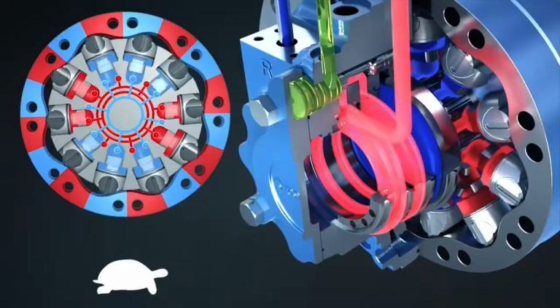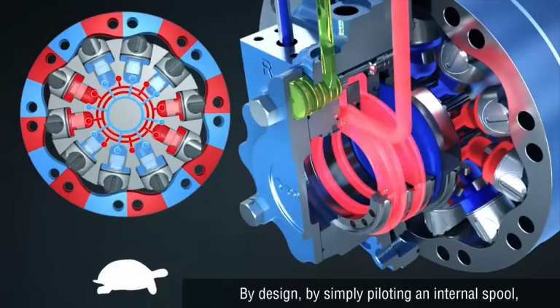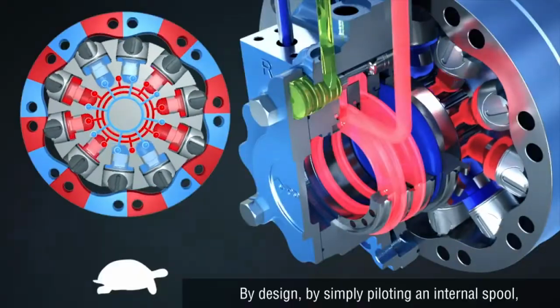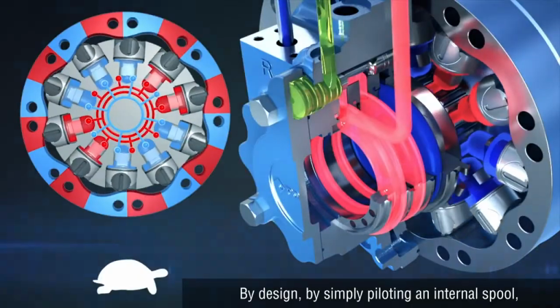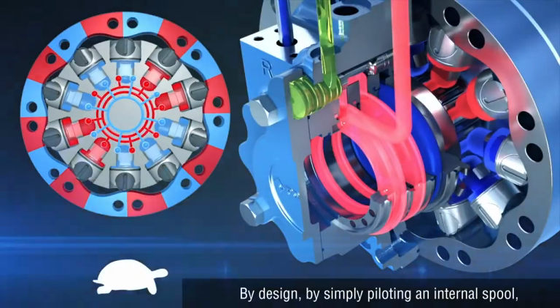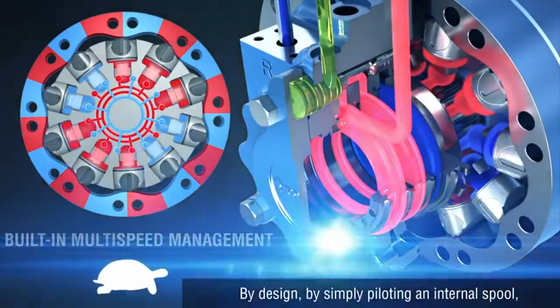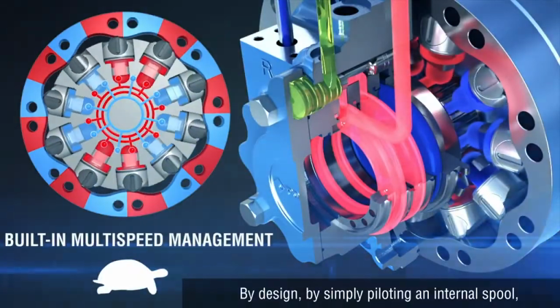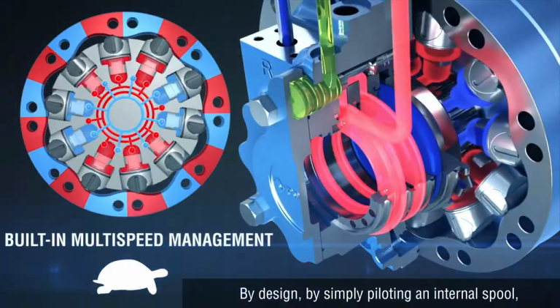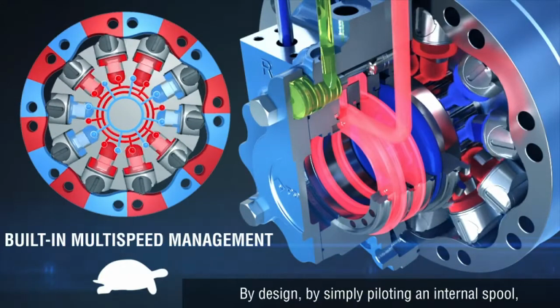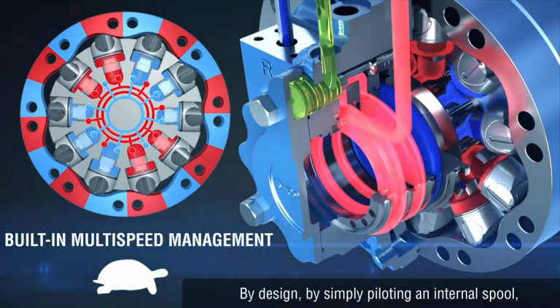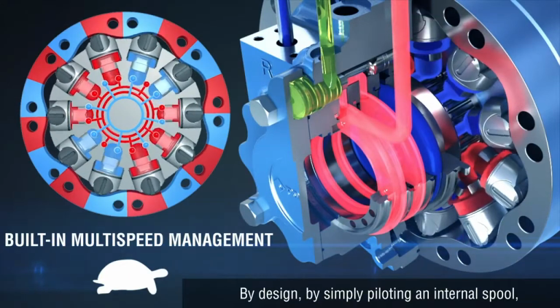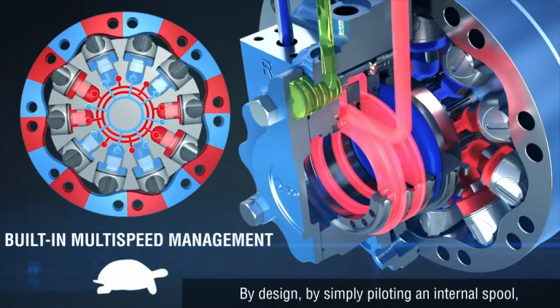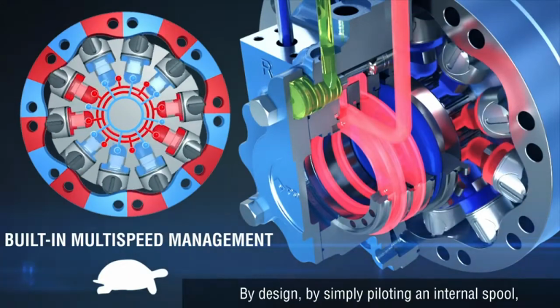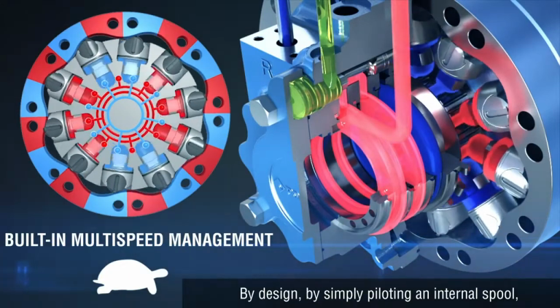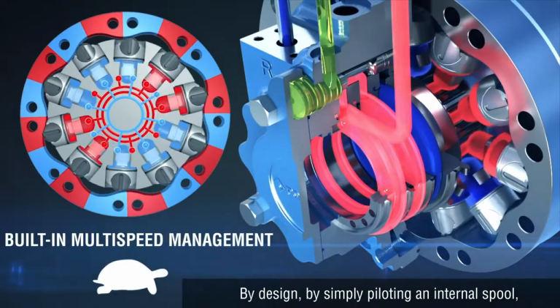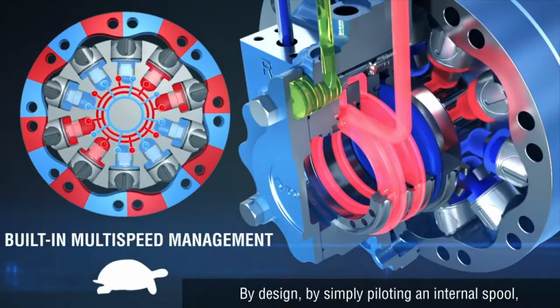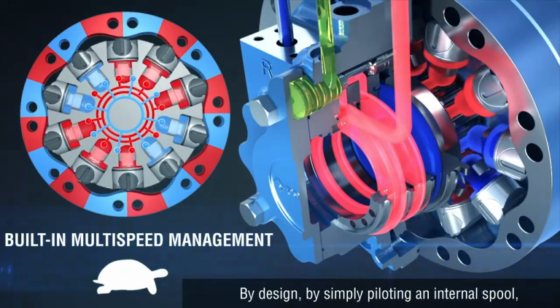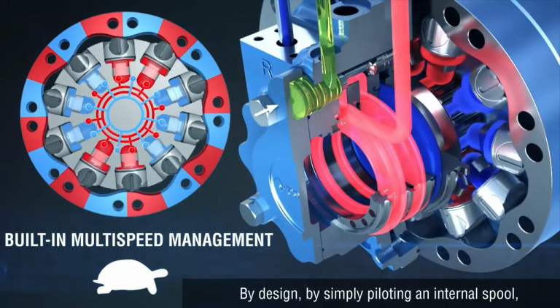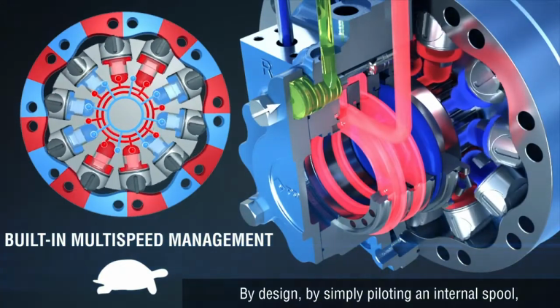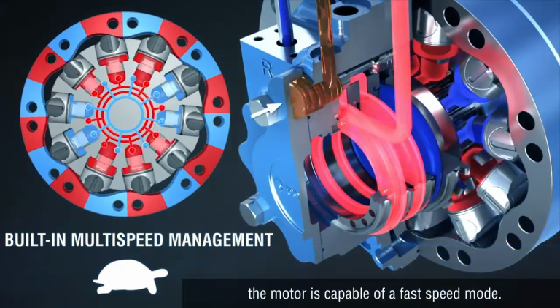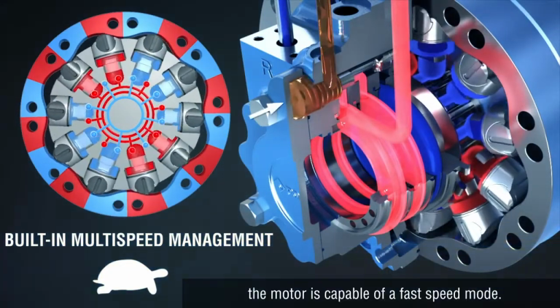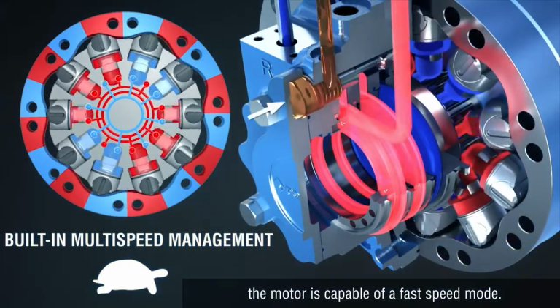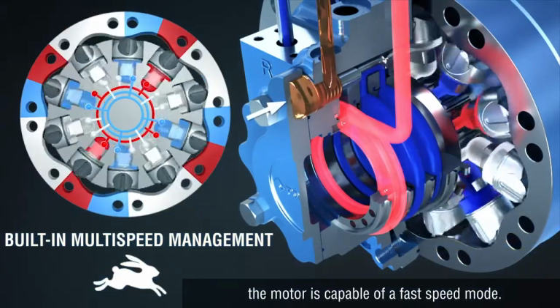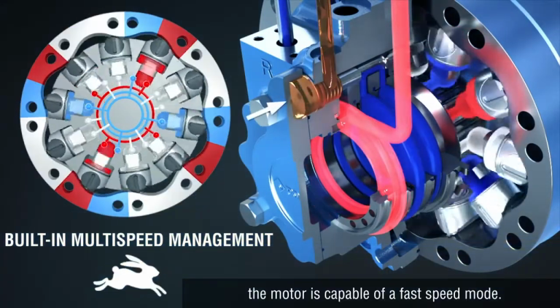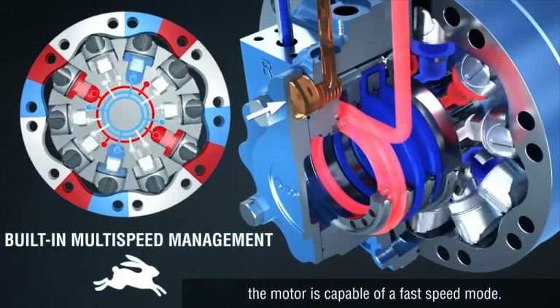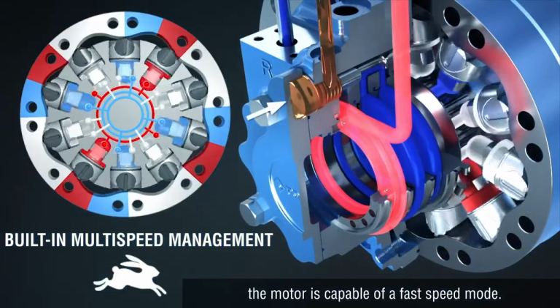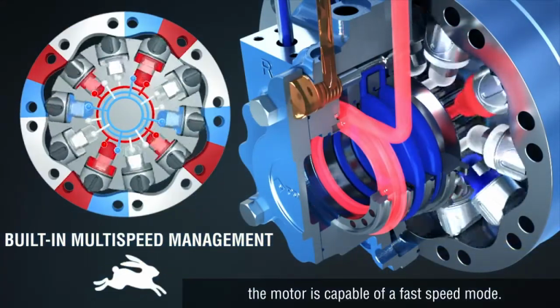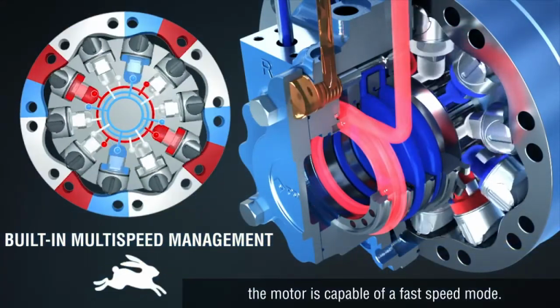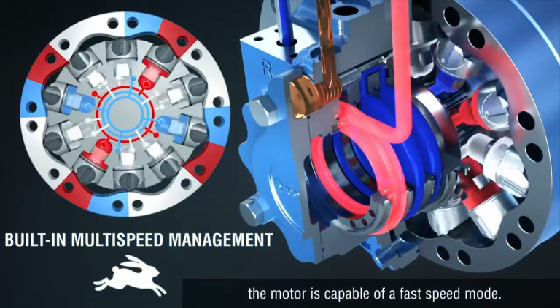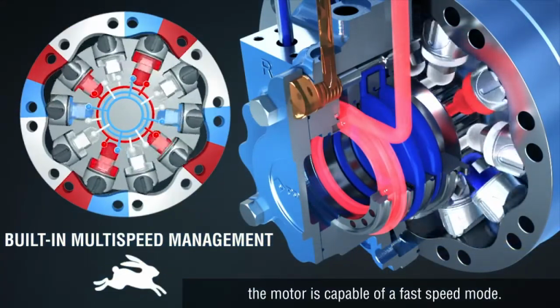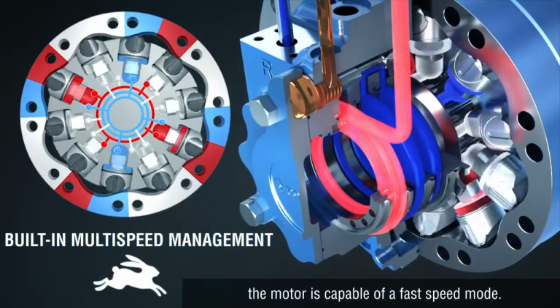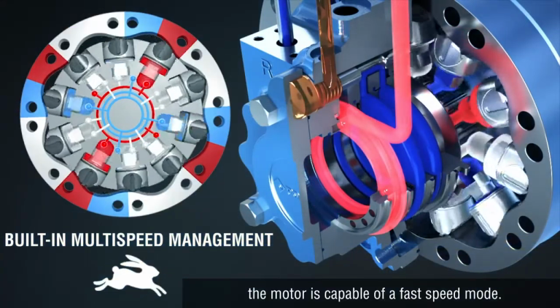By design, by simply piloting an internal spool, the motor is capable of a fast speed mode.